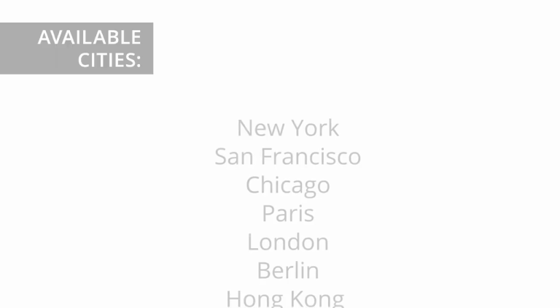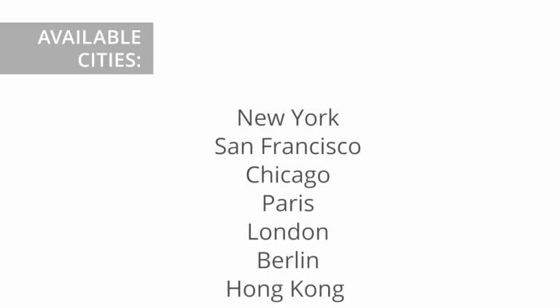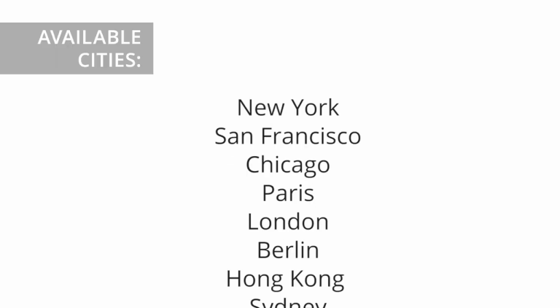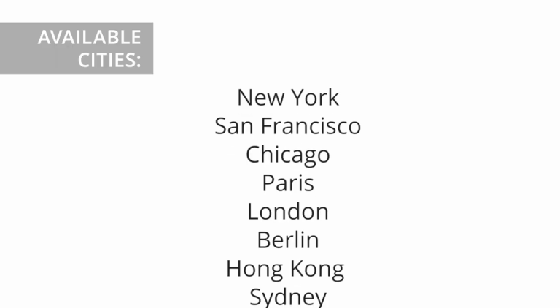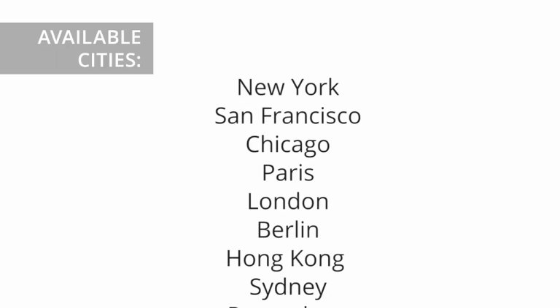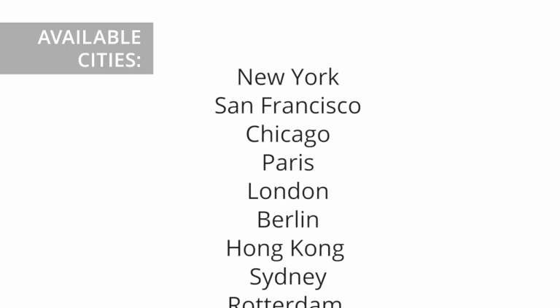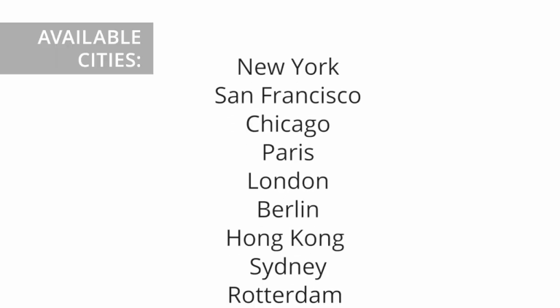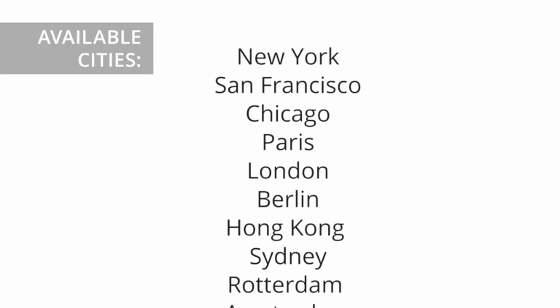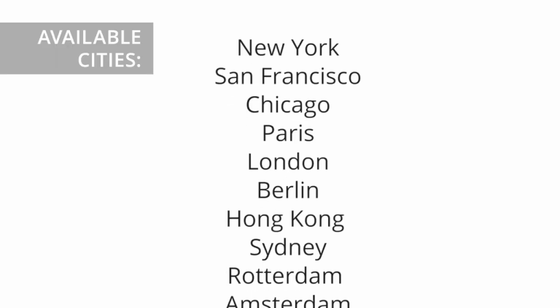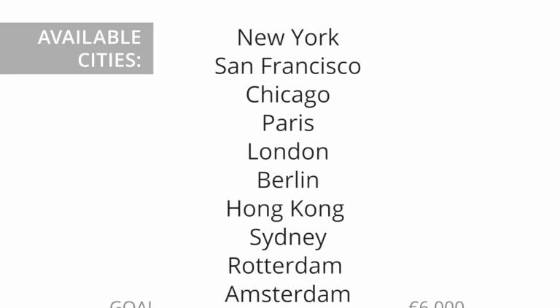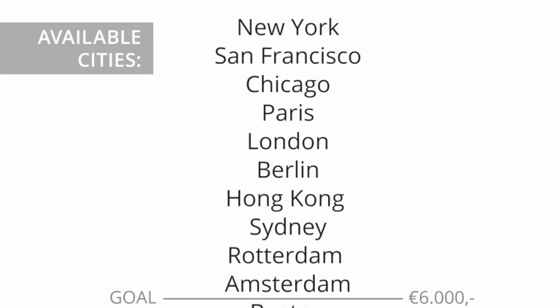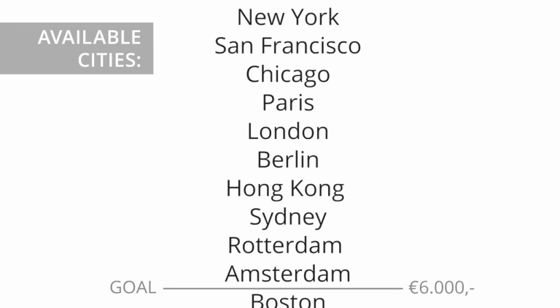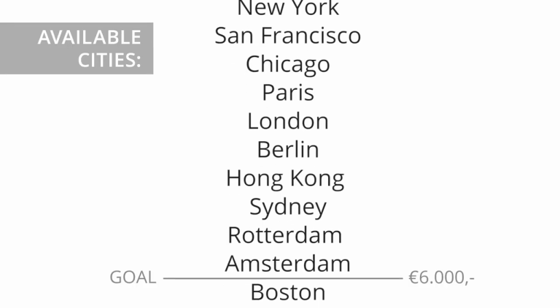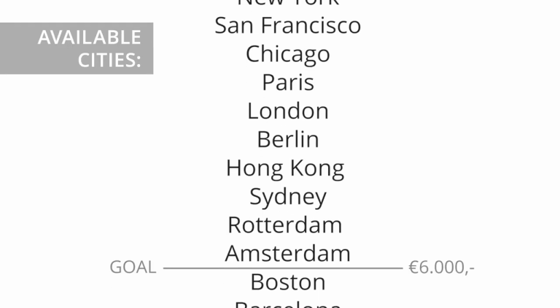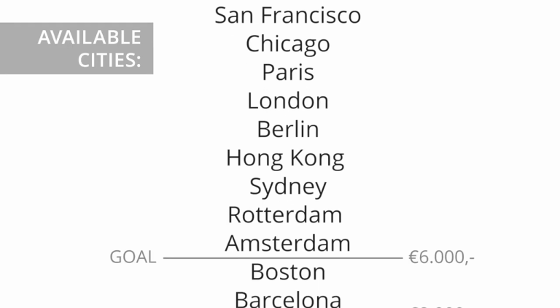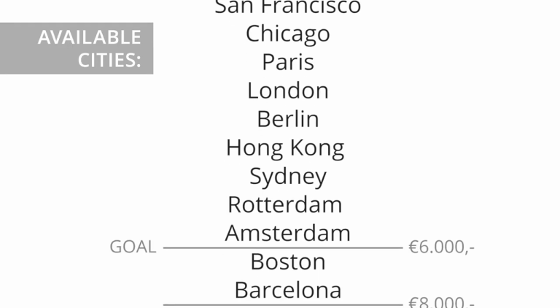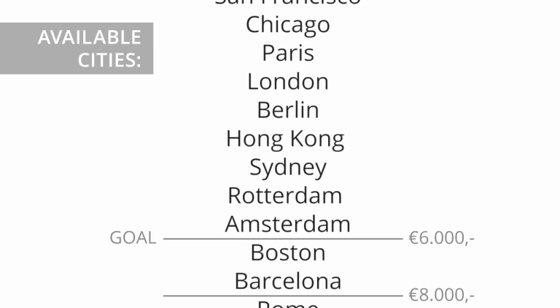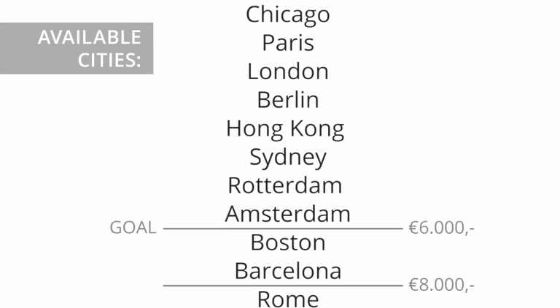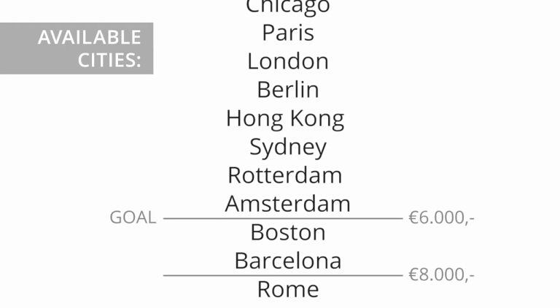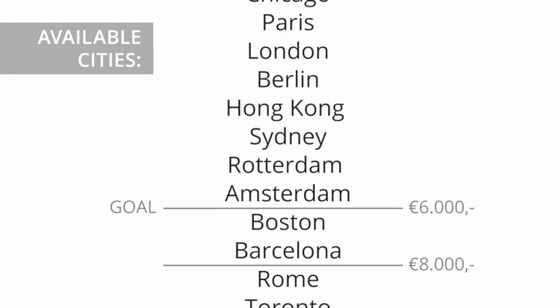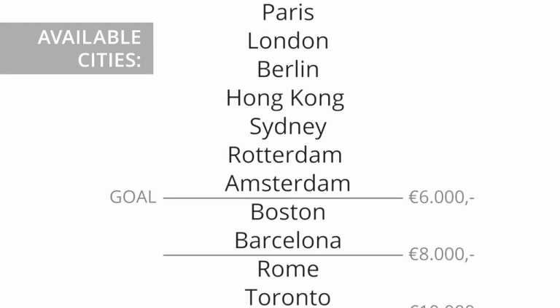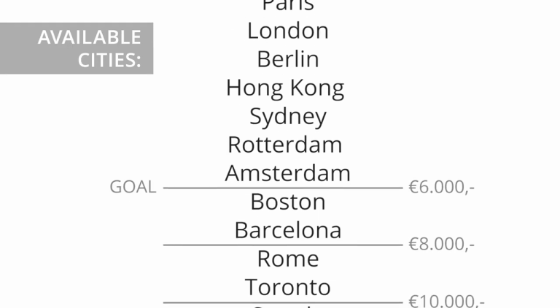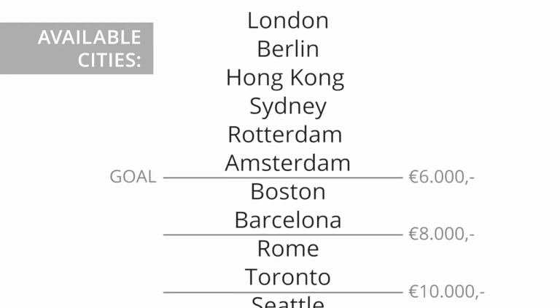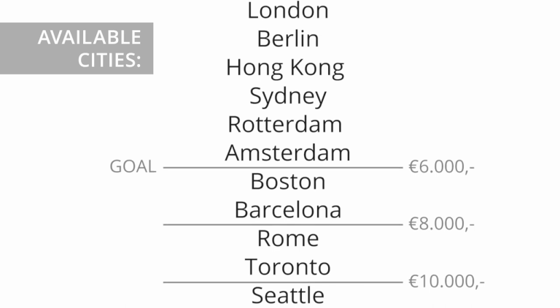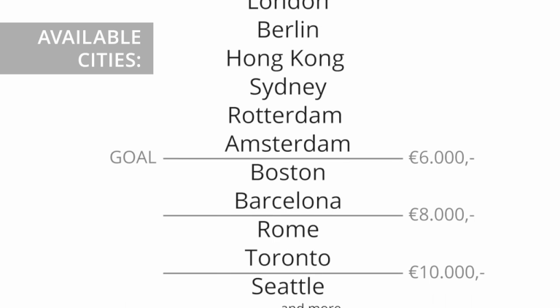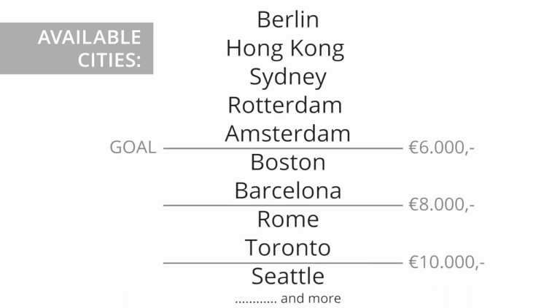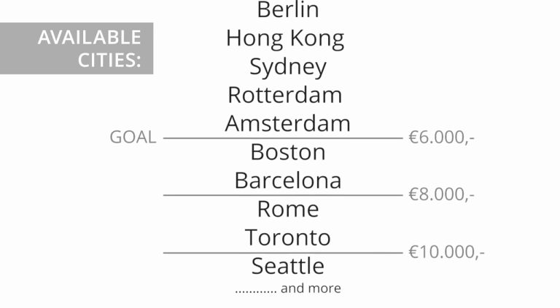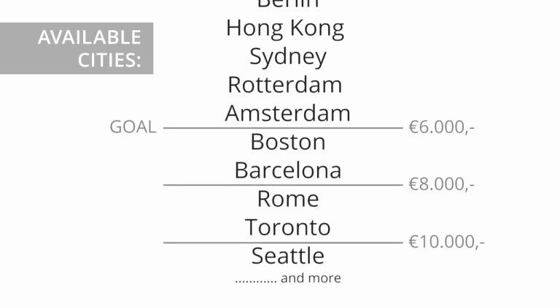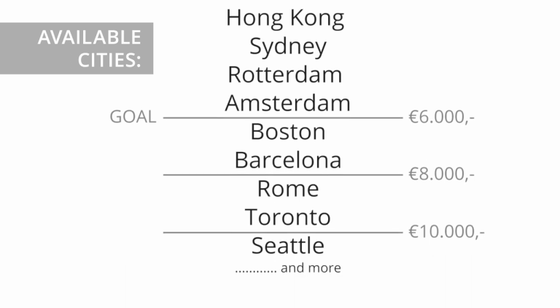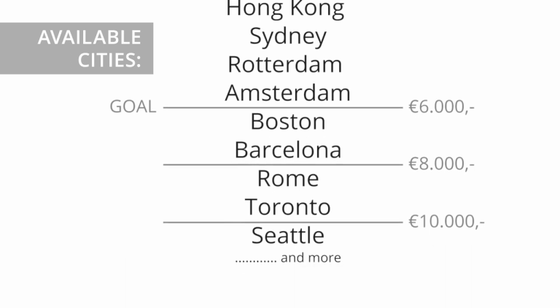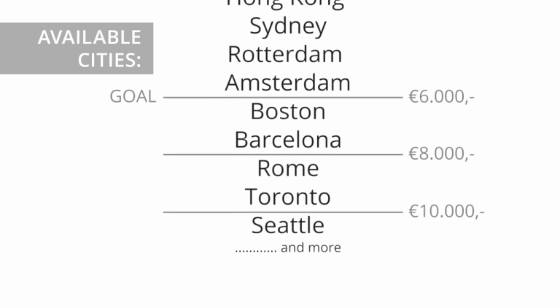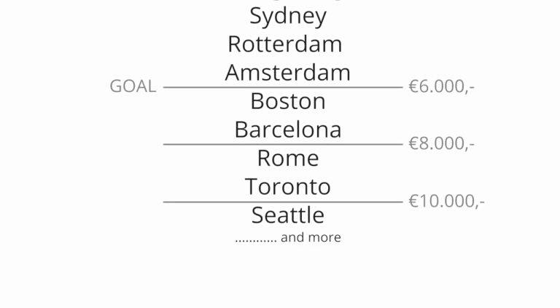There are 10 cities to choose from. Once we pass our goal, more cities will be added to the list.